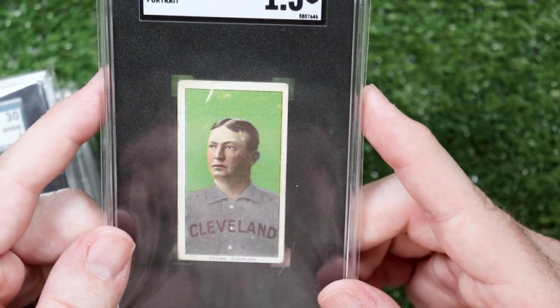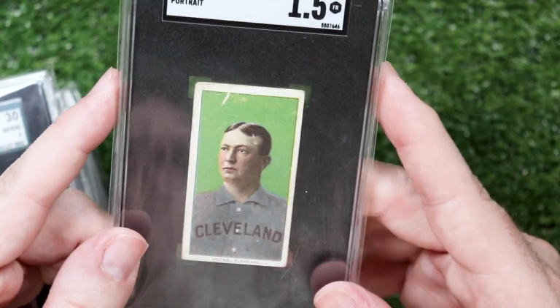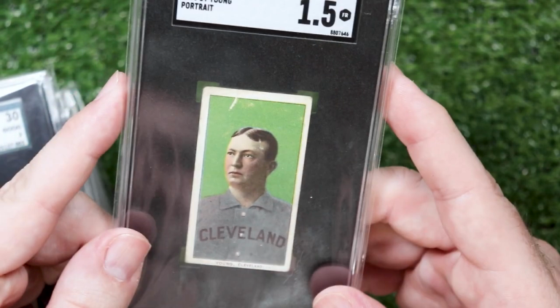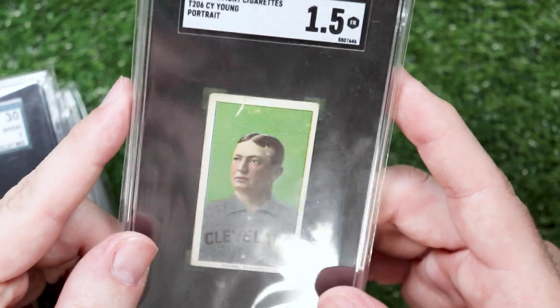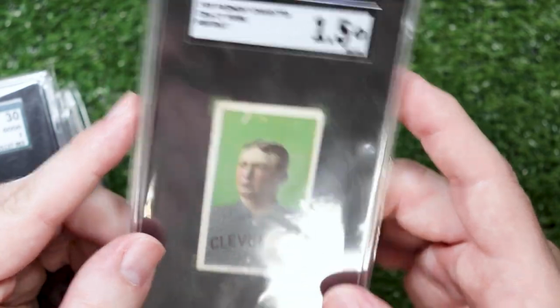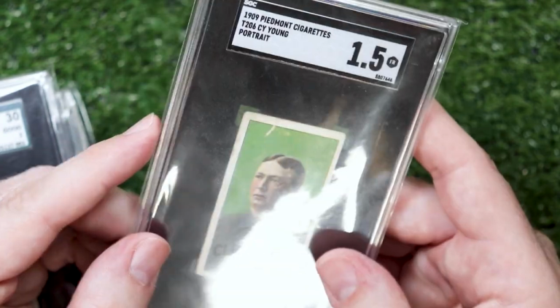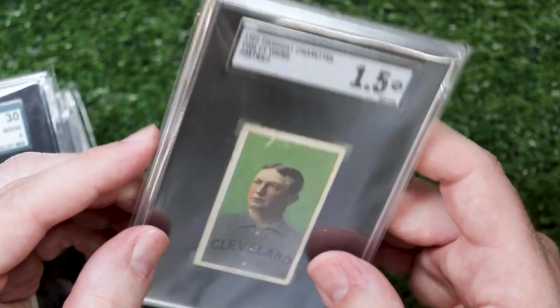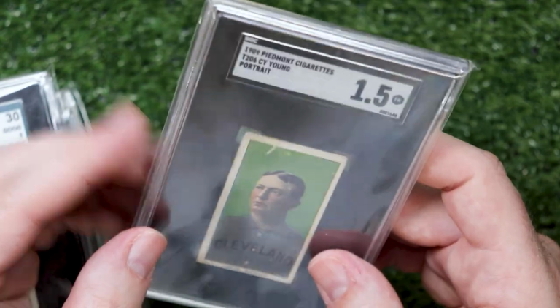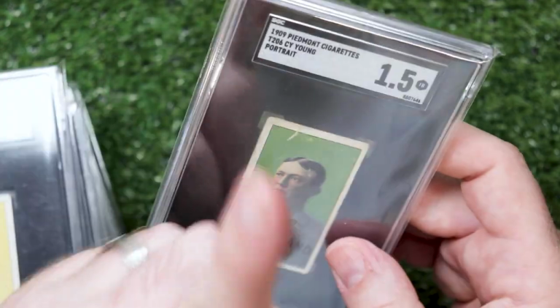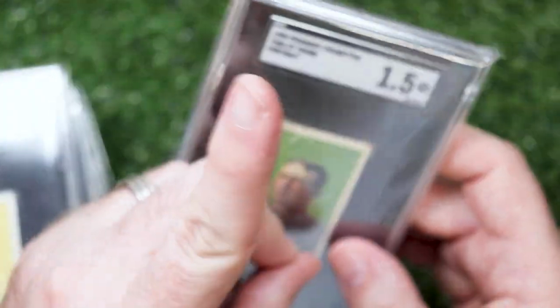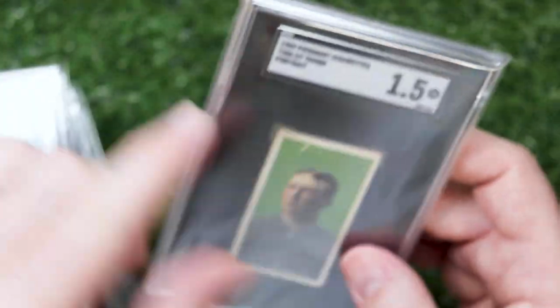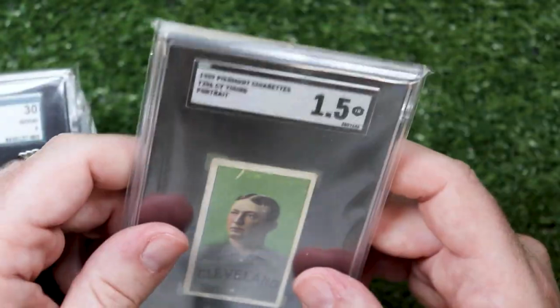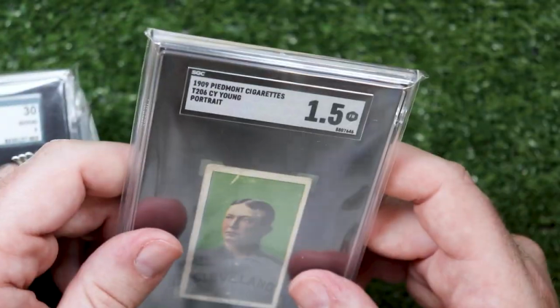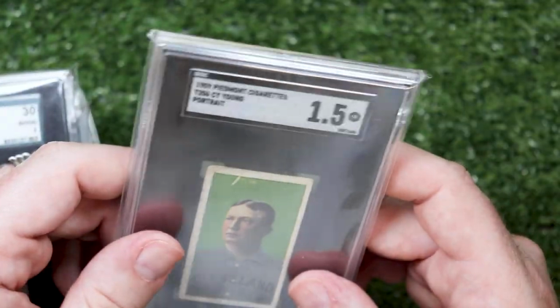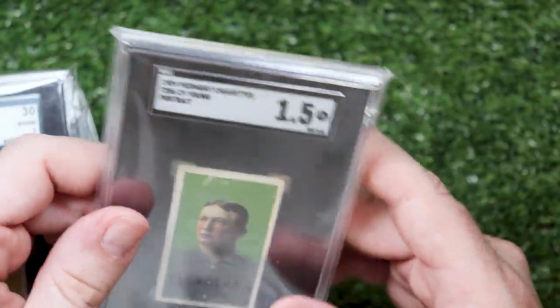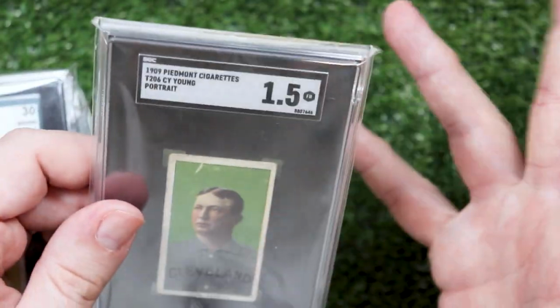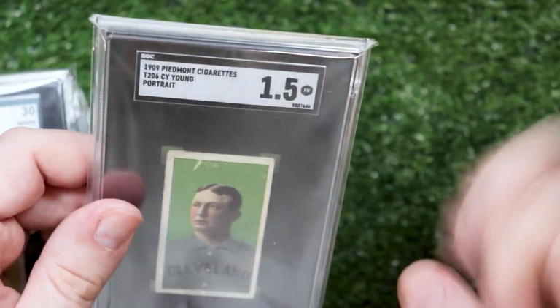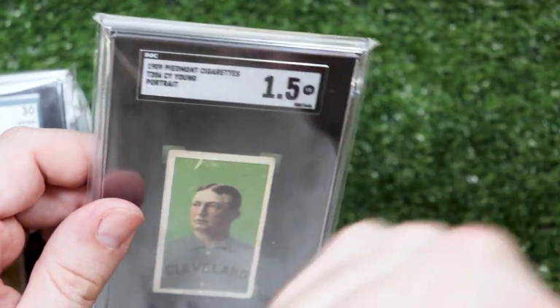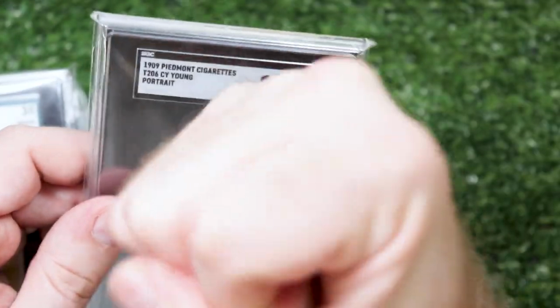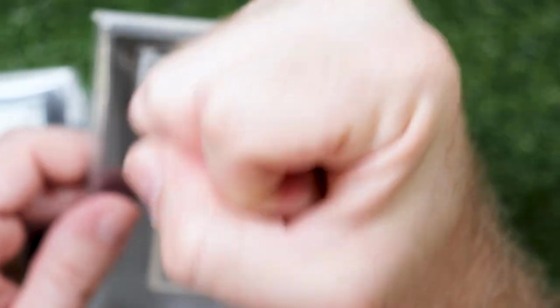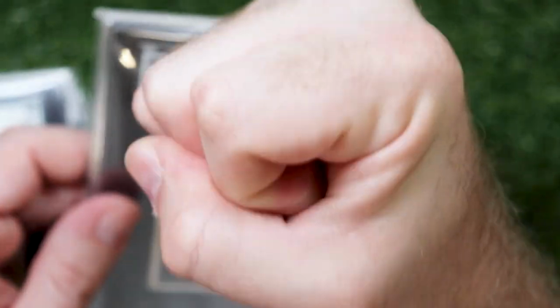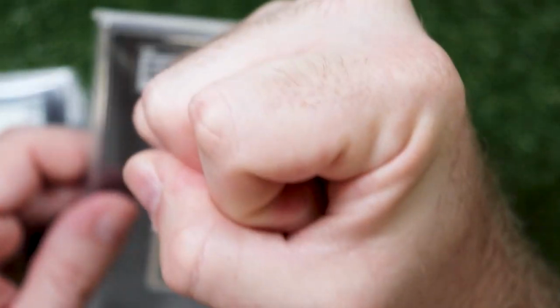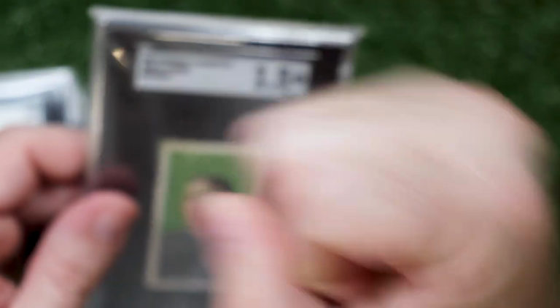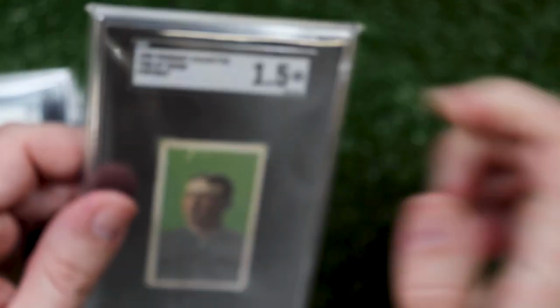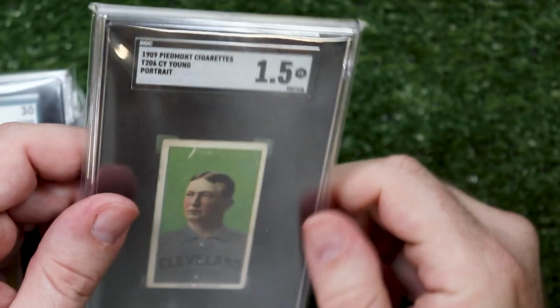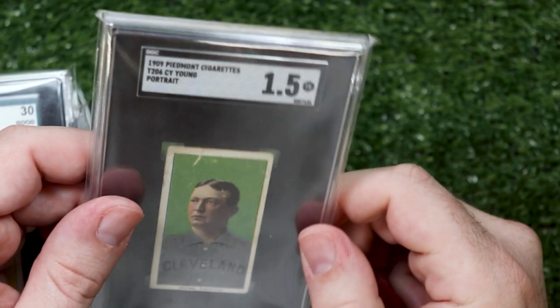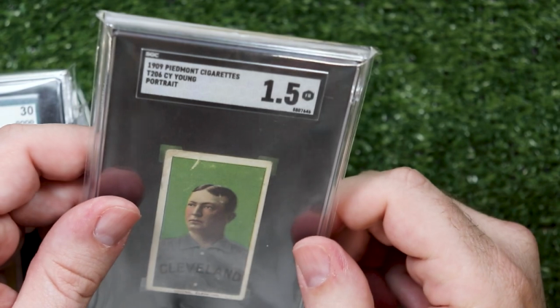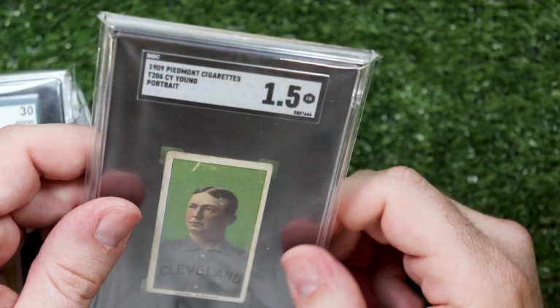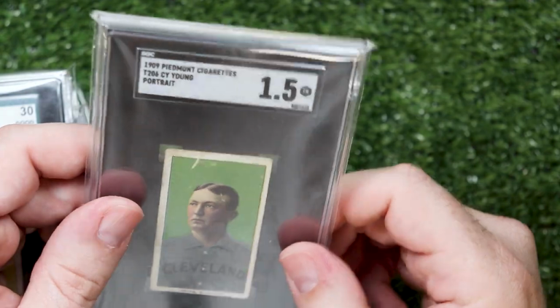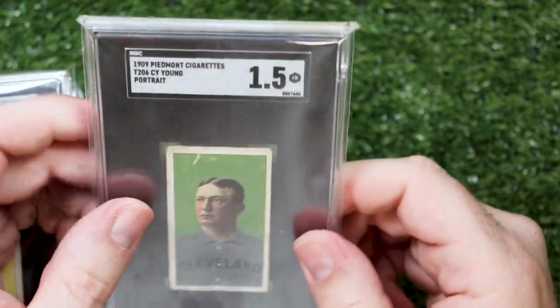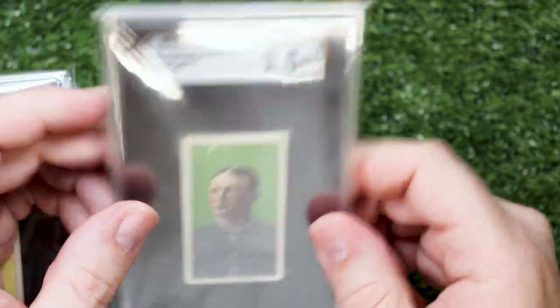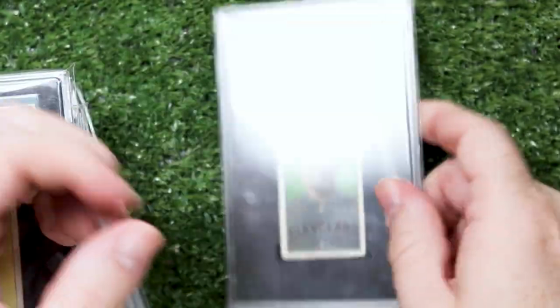So that was actually 13 cards, but what are you going to do about it? Come over here and fight me because I'm feeling frisky, buddy. Bring it.